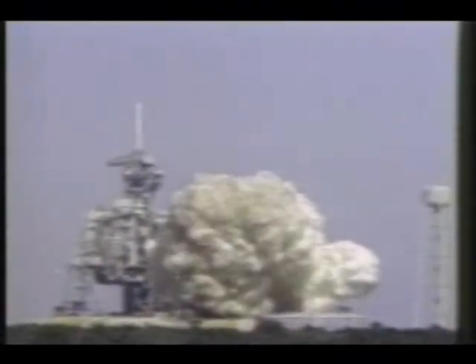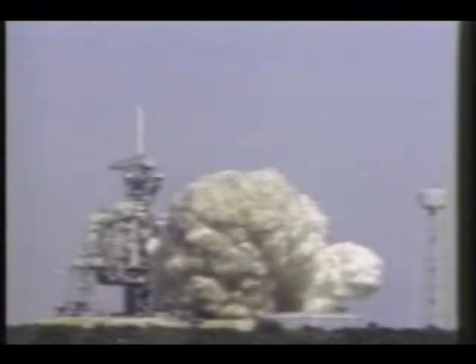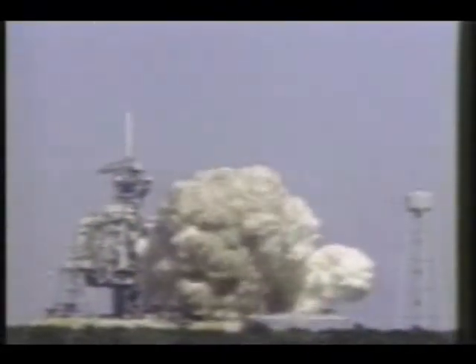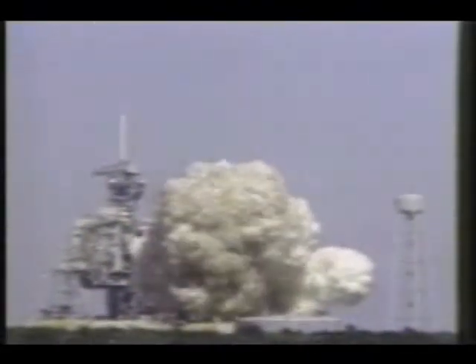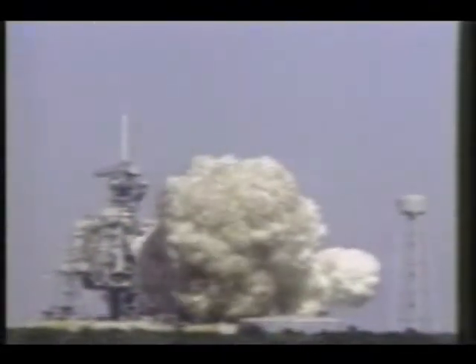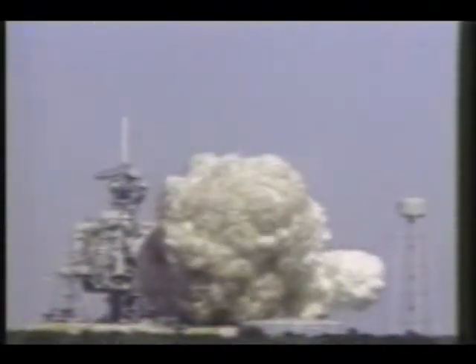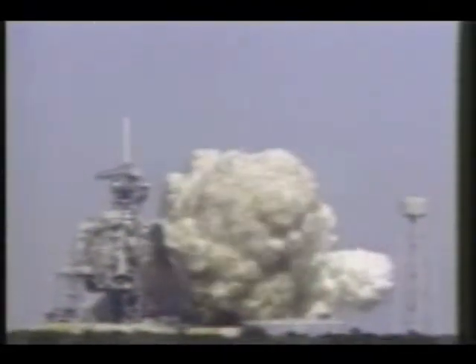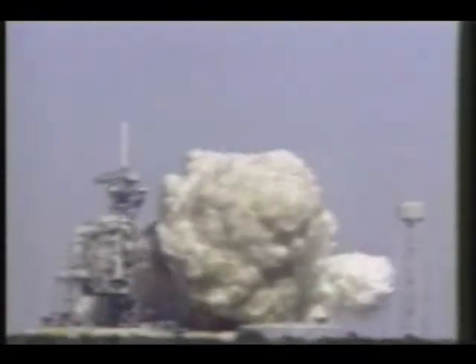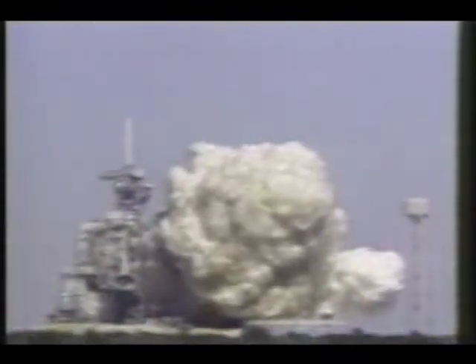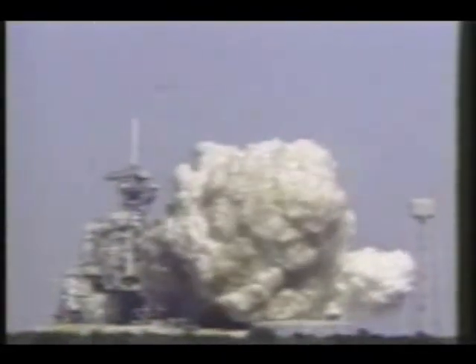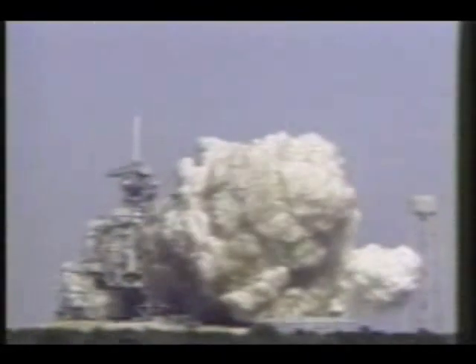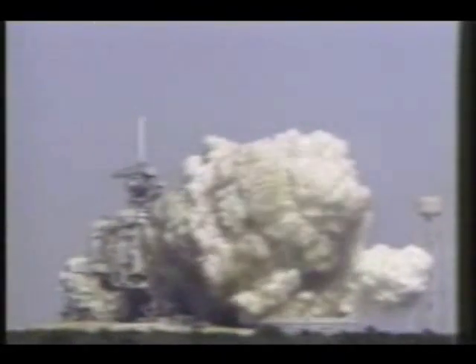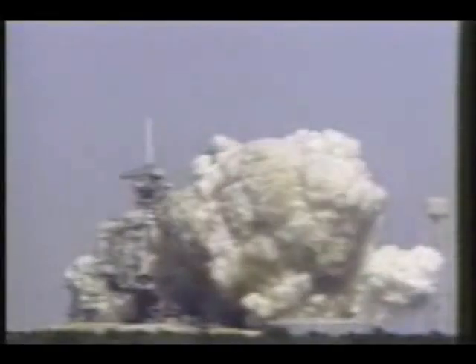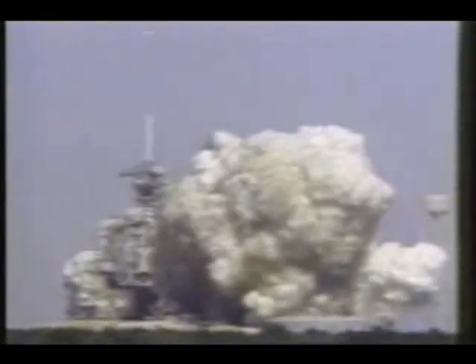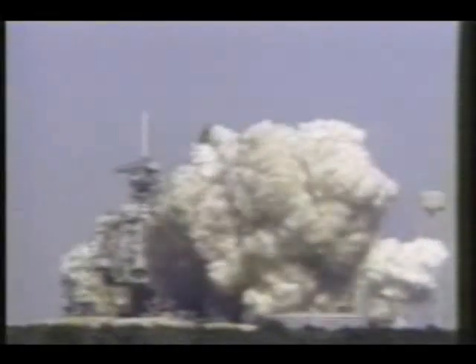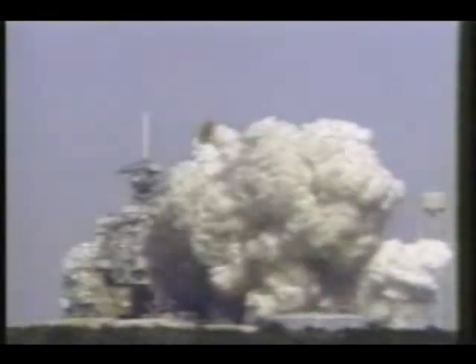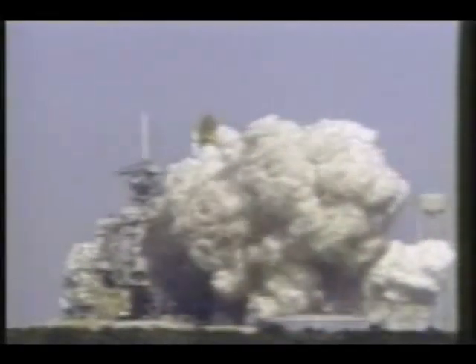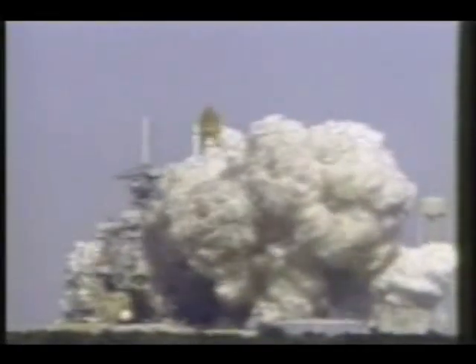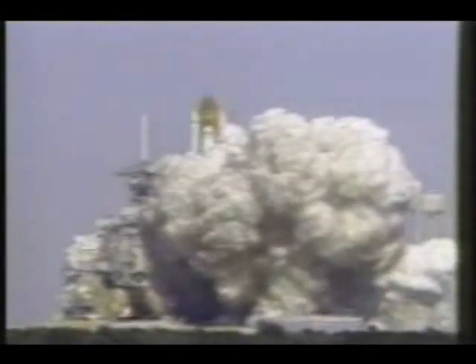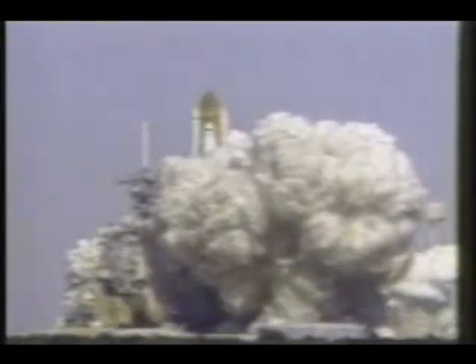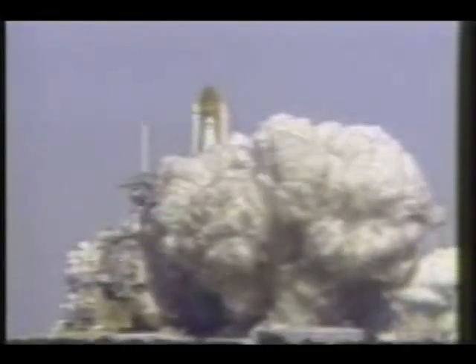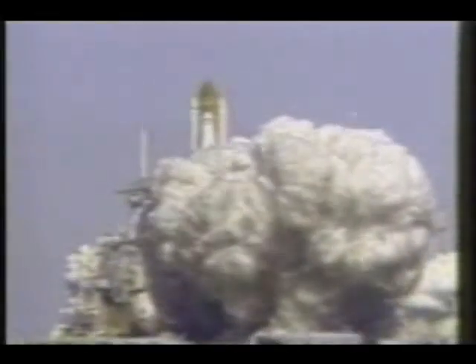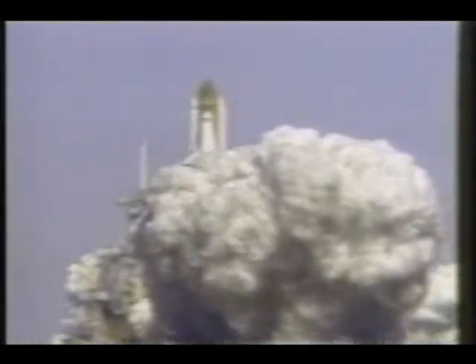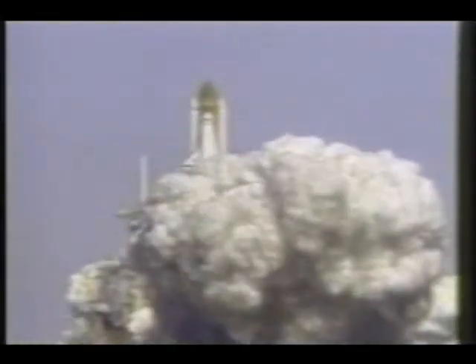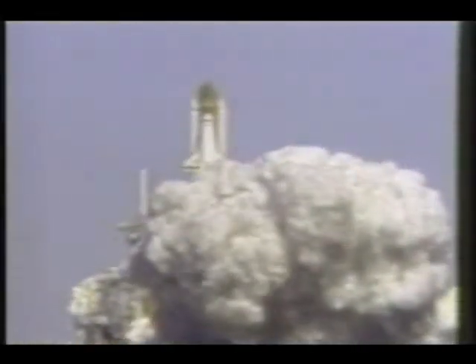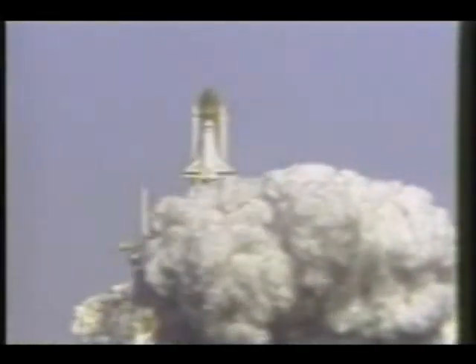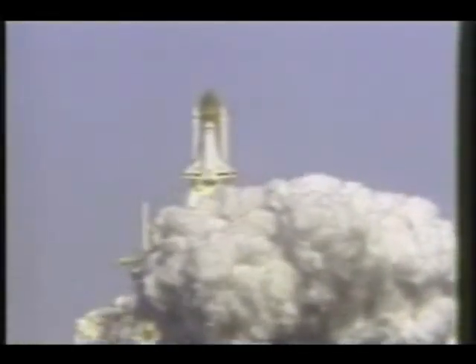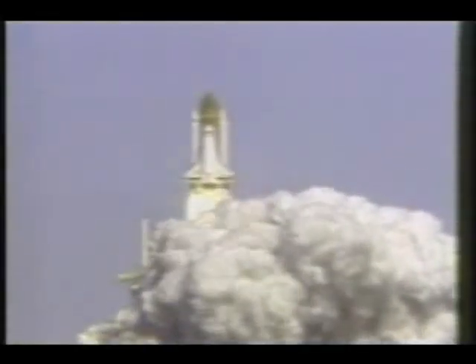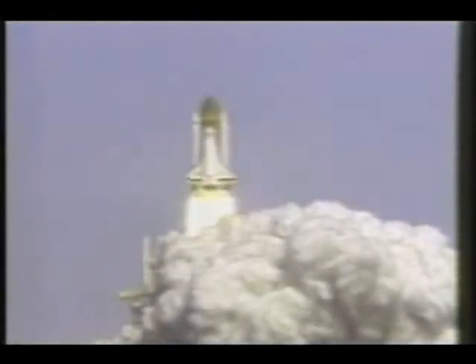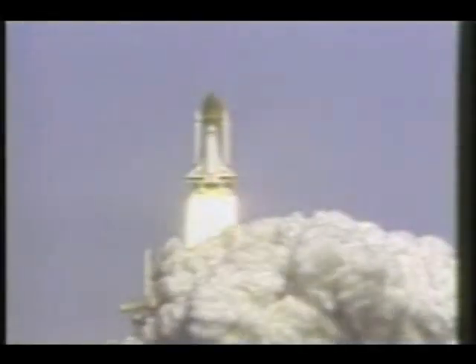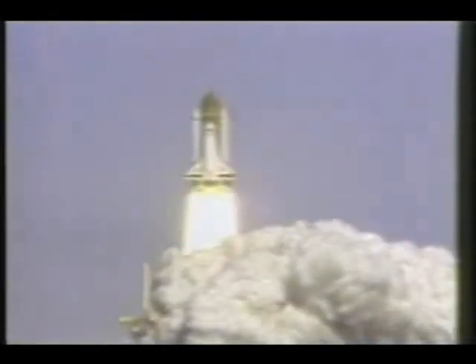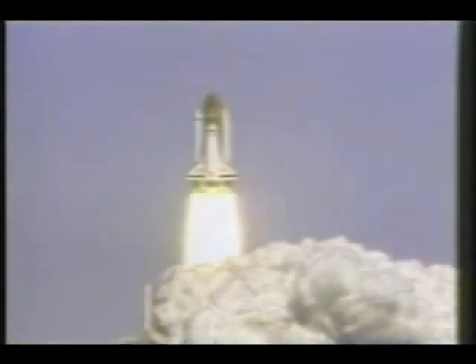And liftoff. Liftoff of the 25th Space Shuttle mission, and it has cleared the tower.